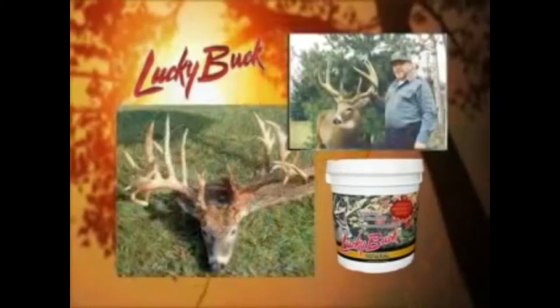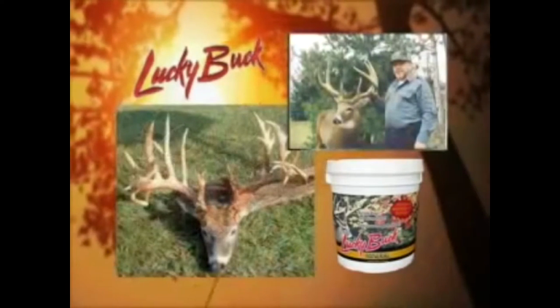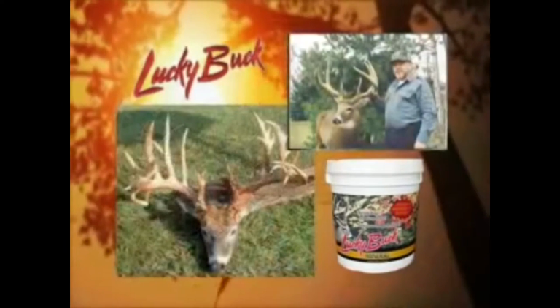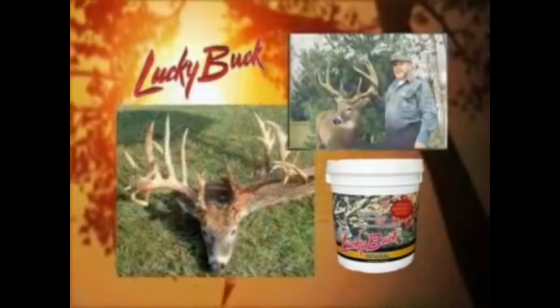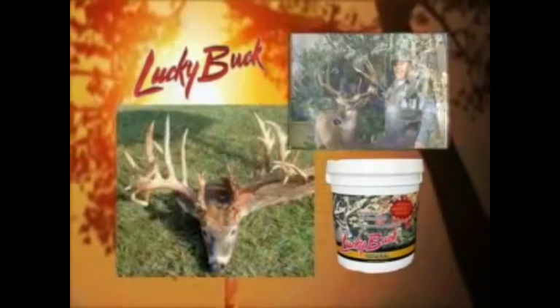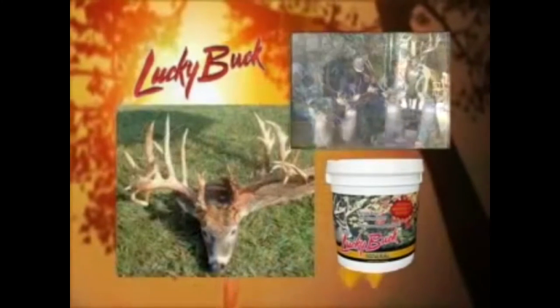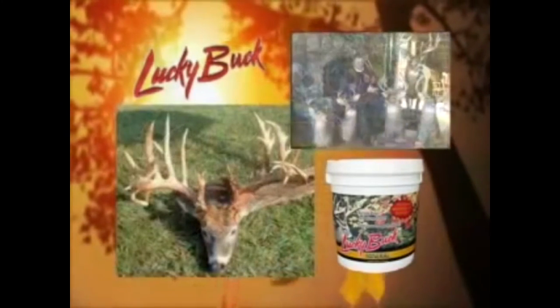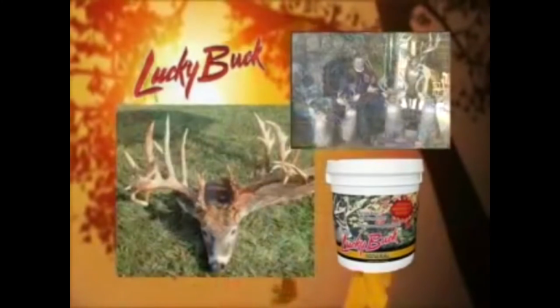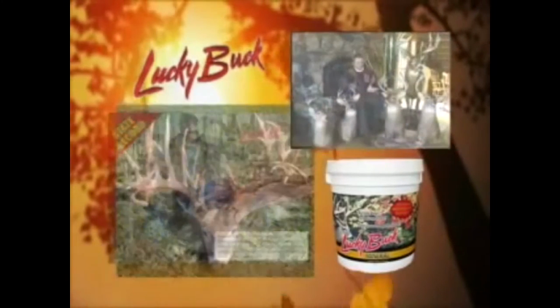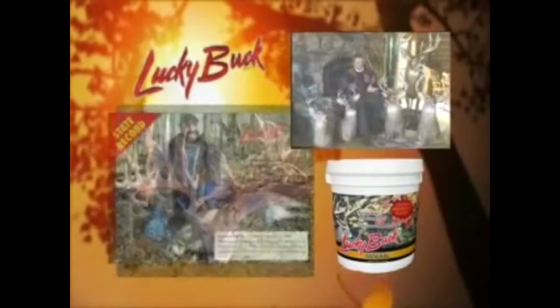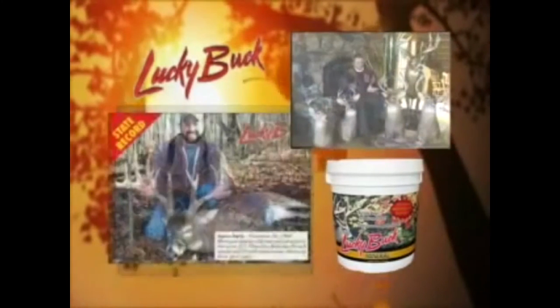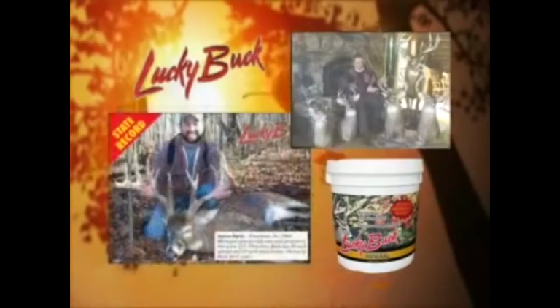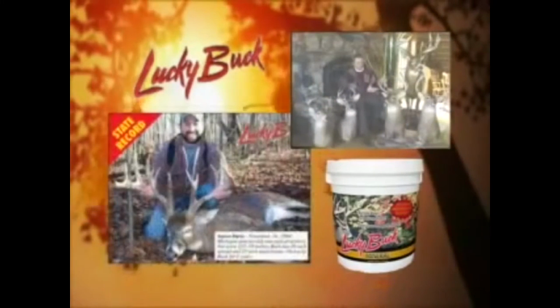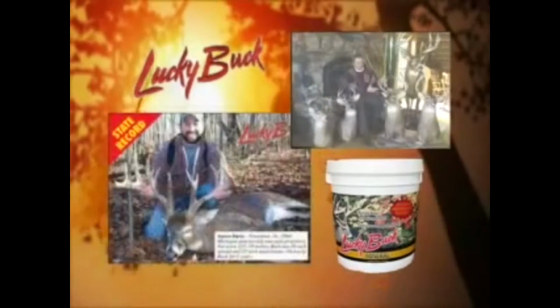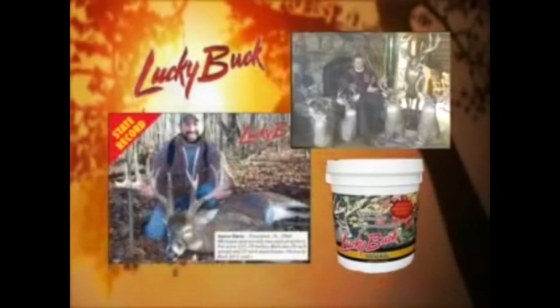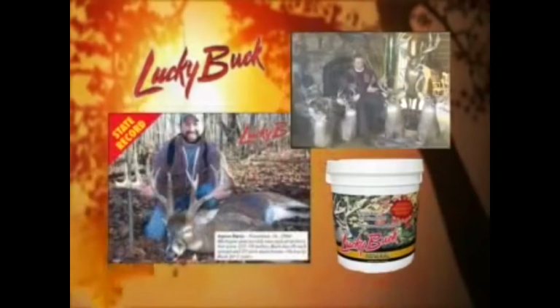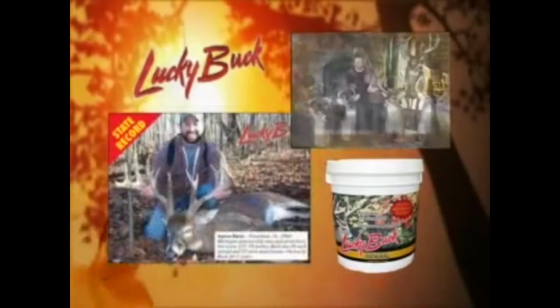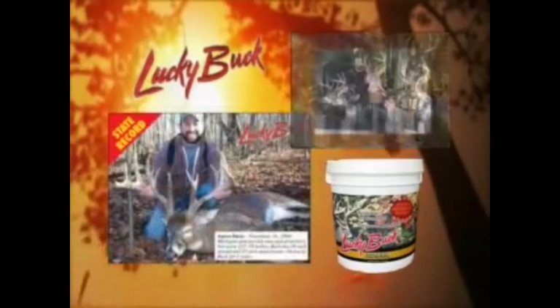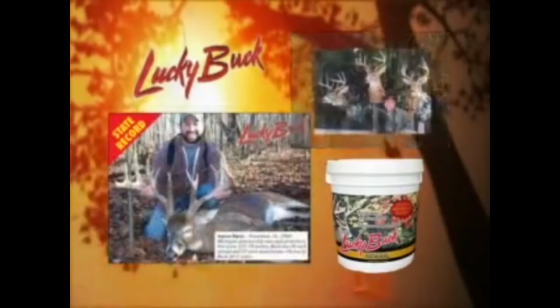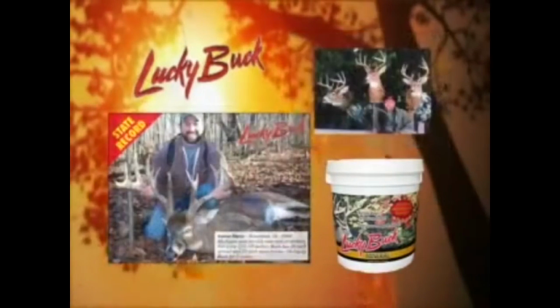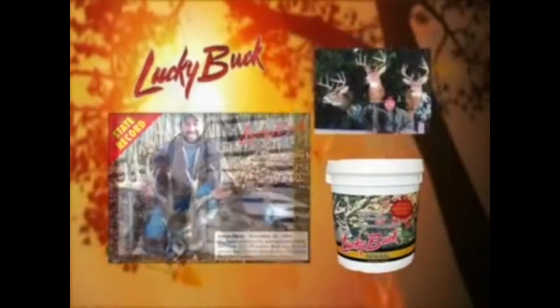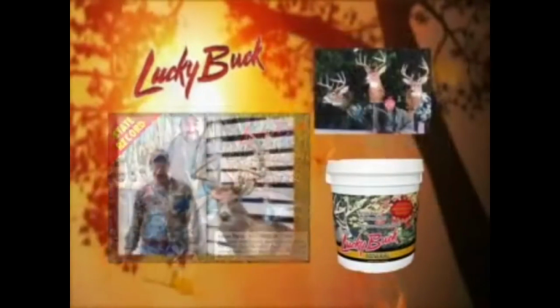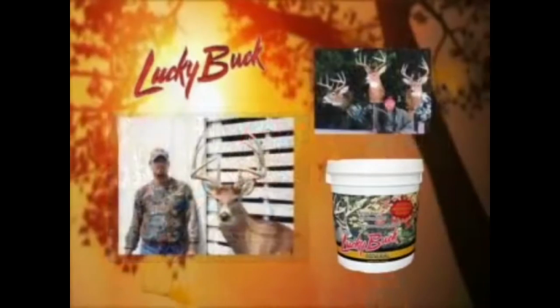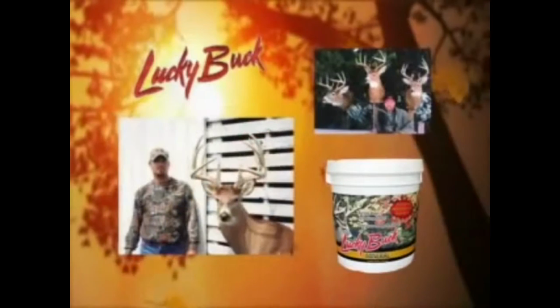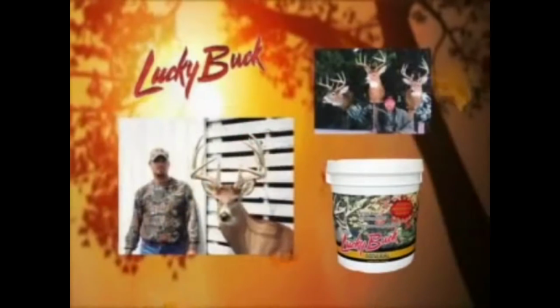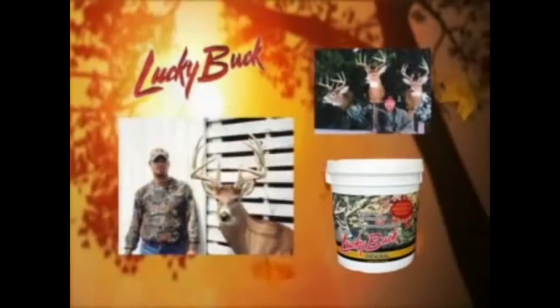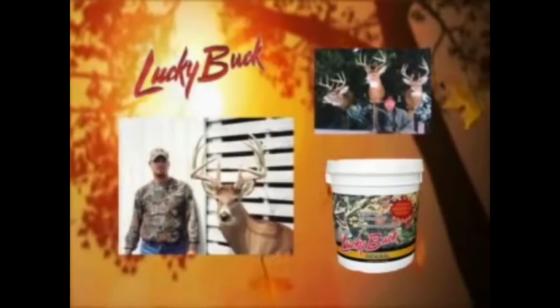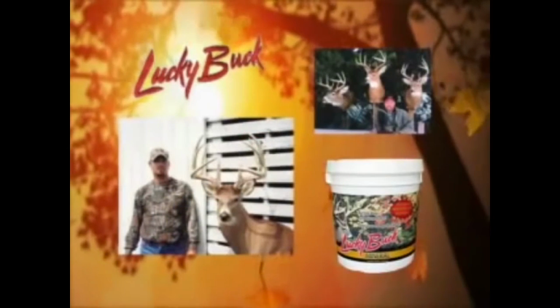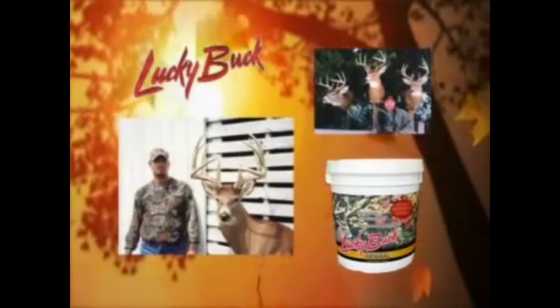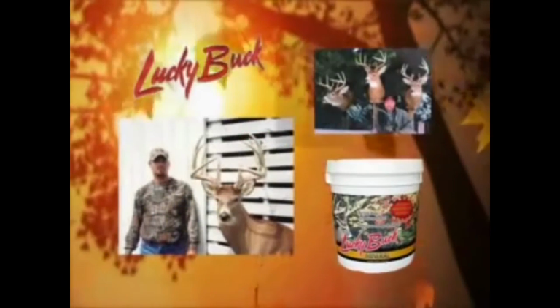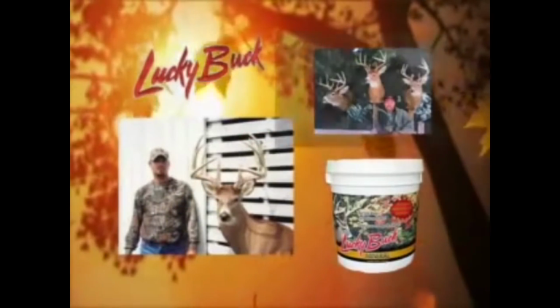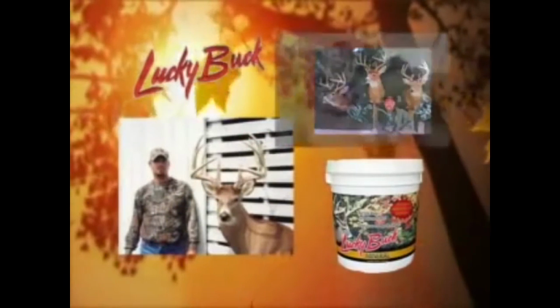People like to hunt deer, take photographs, and even study them. Using Lucky Buck makes the task of locating a deer simpler.